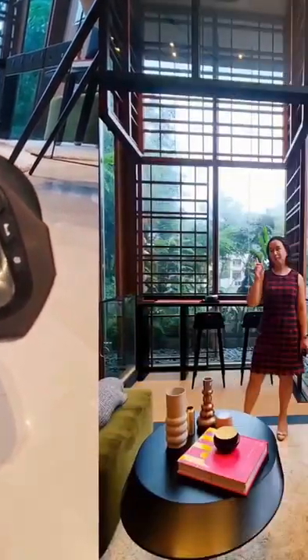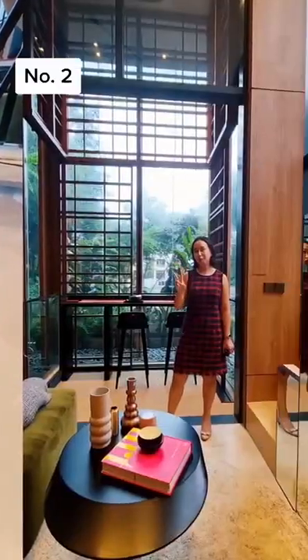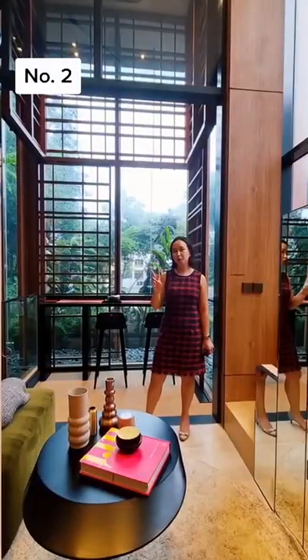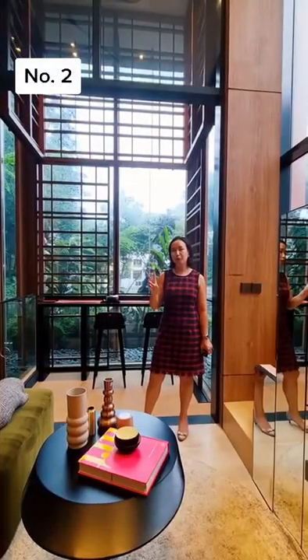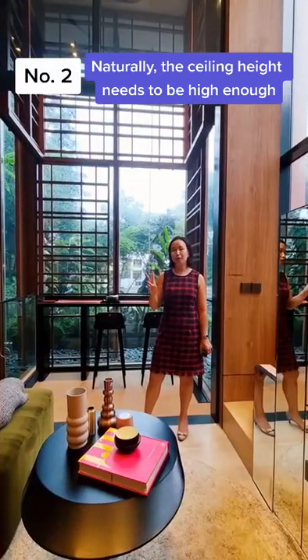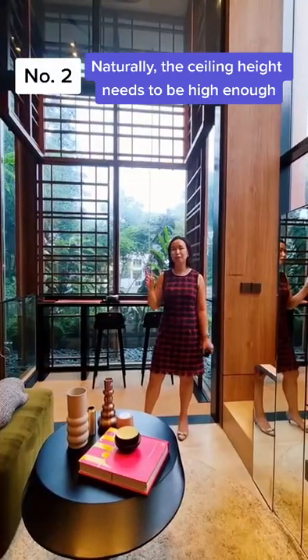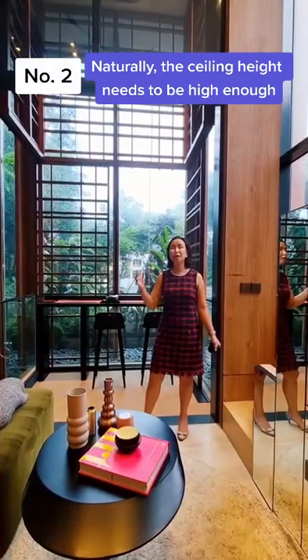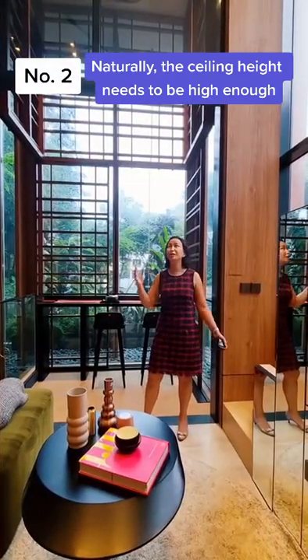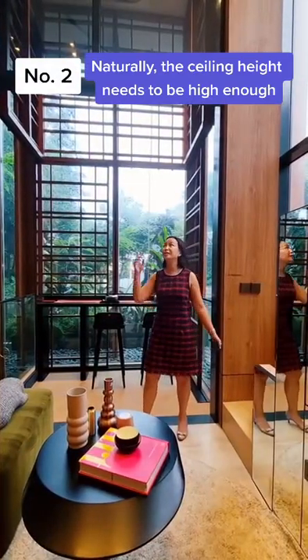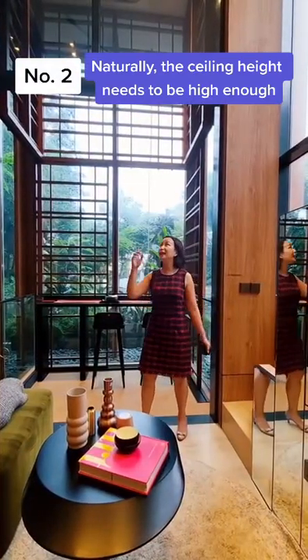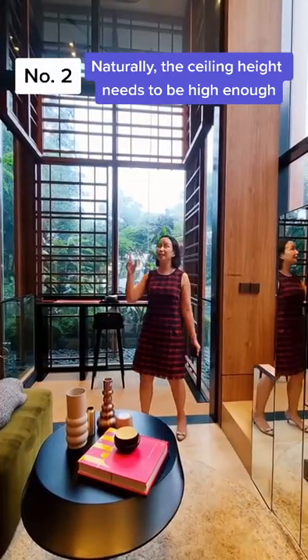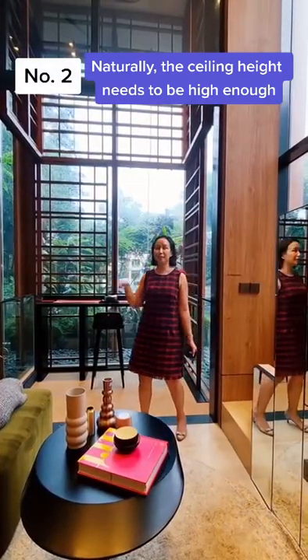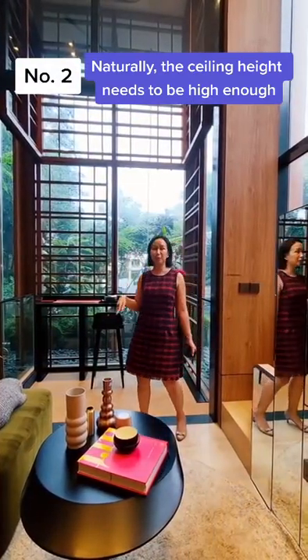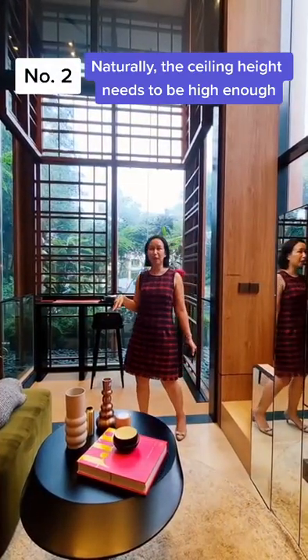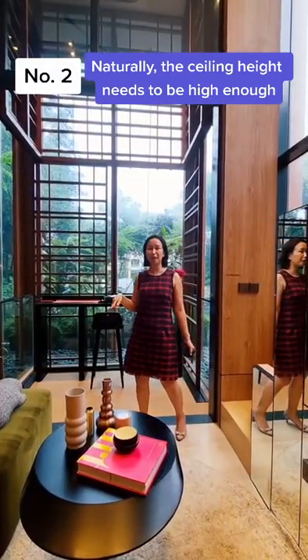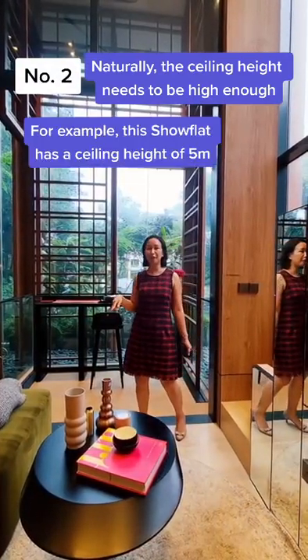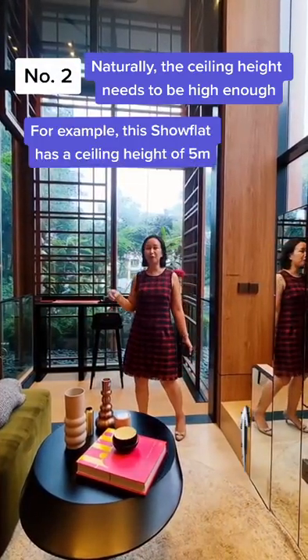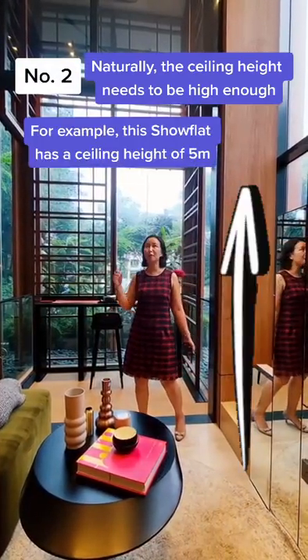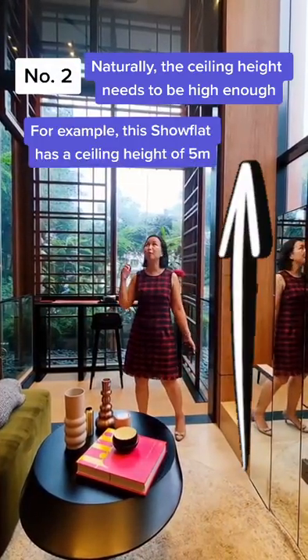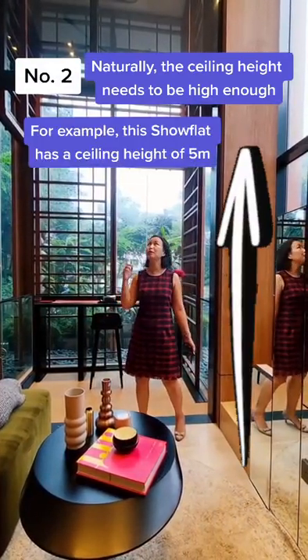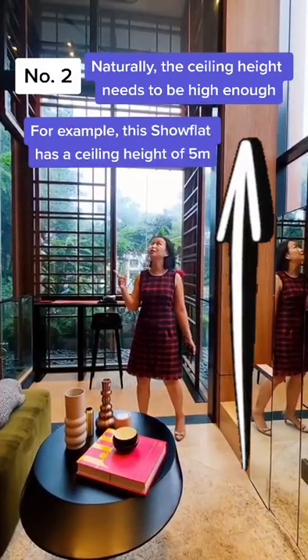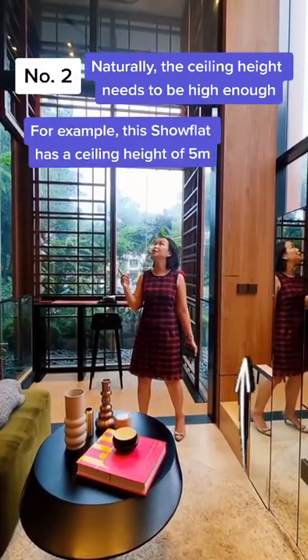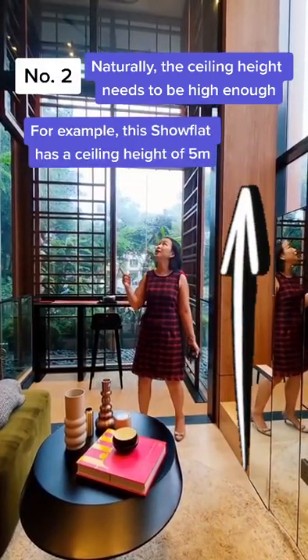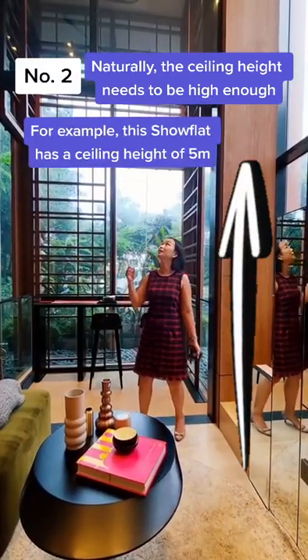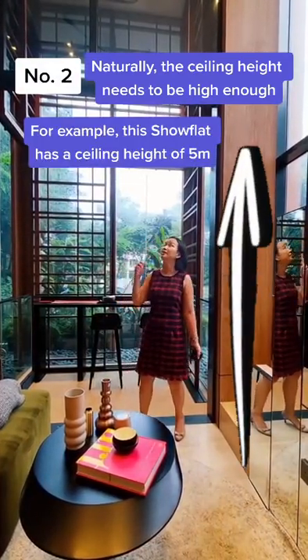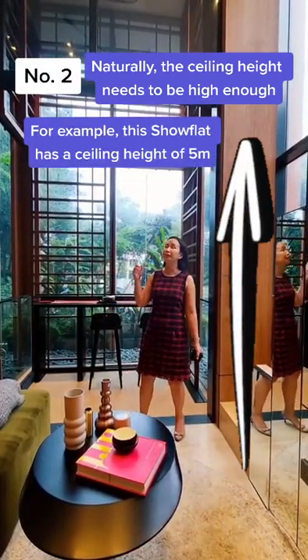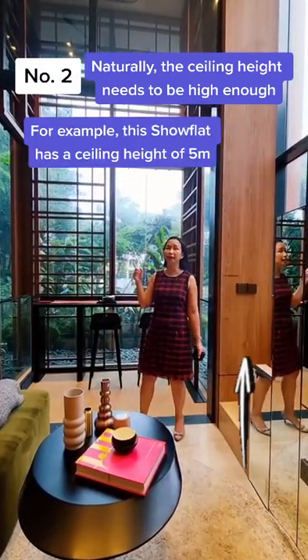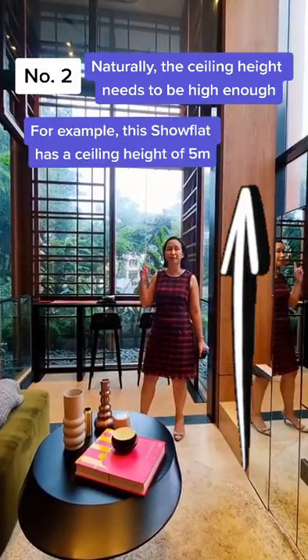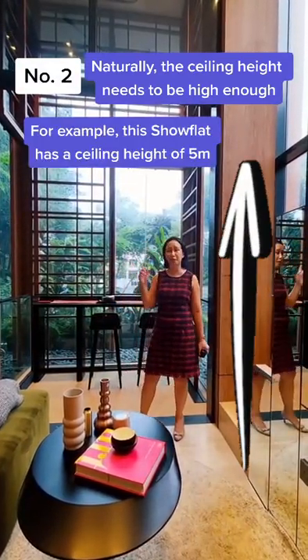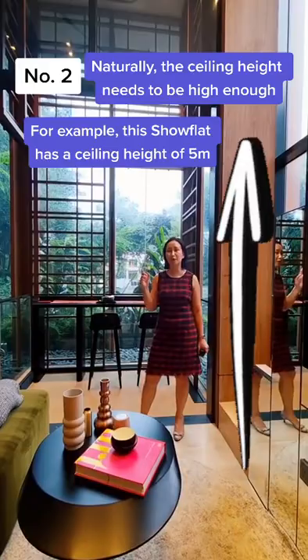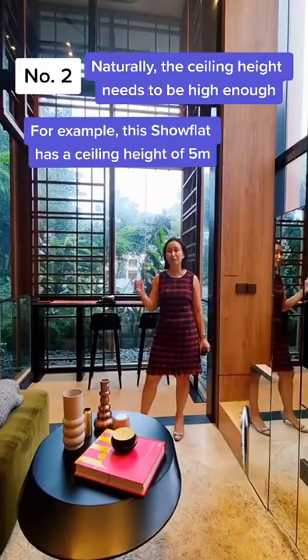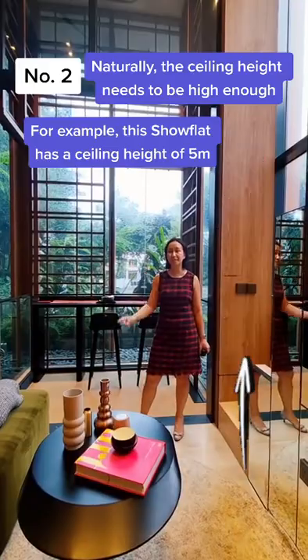Number 2, naturally your ceiling height needs to be high enough. For example, for this shelf deck, the ceiling height is about 5 meters.